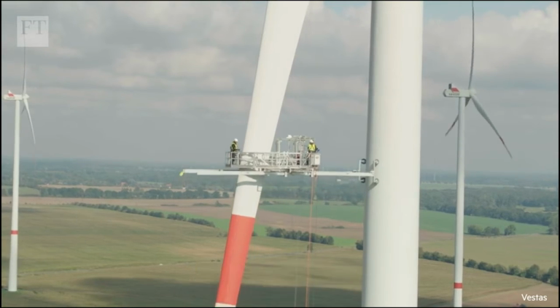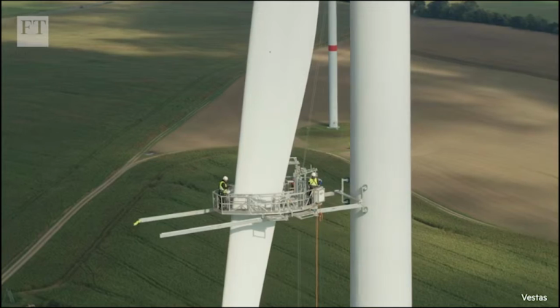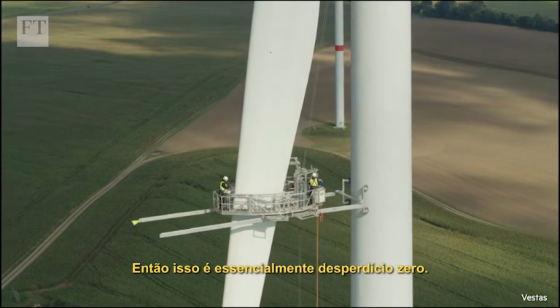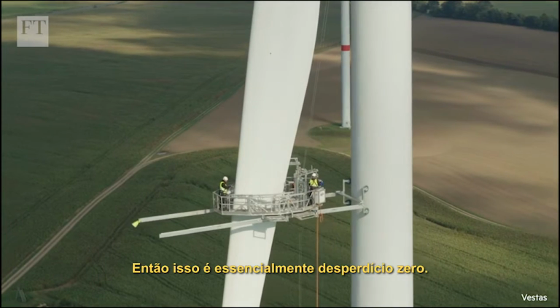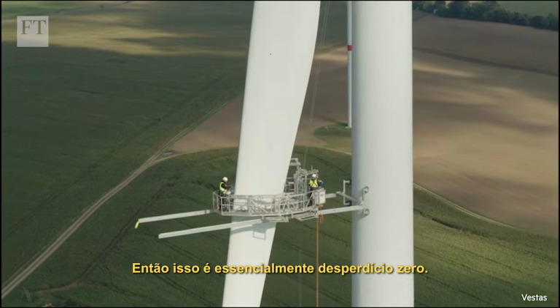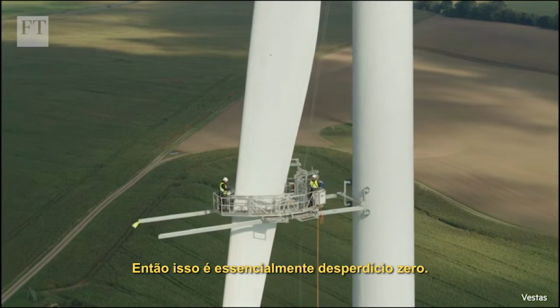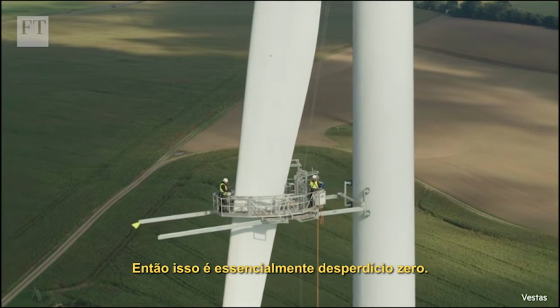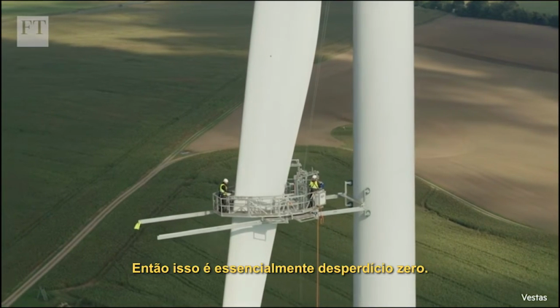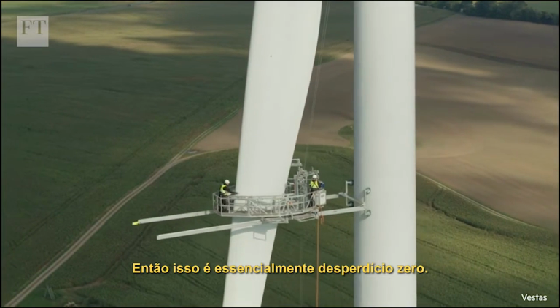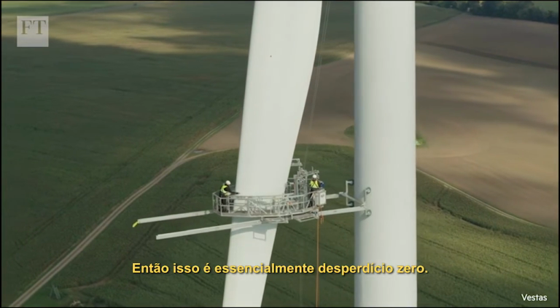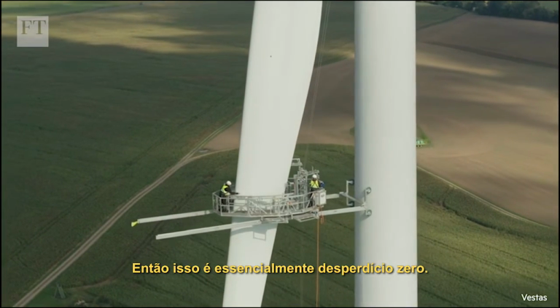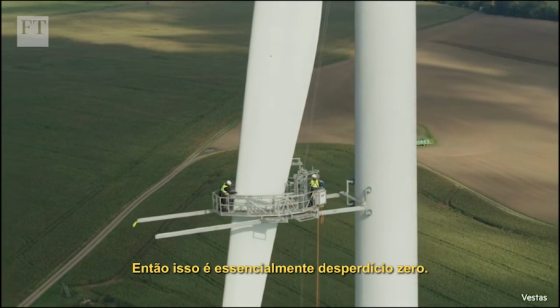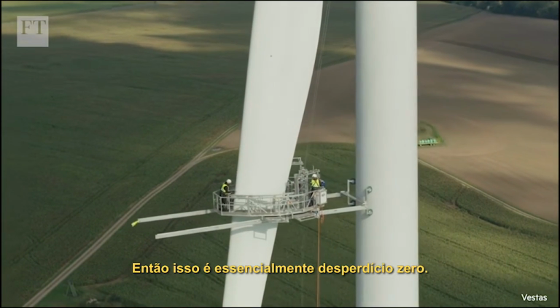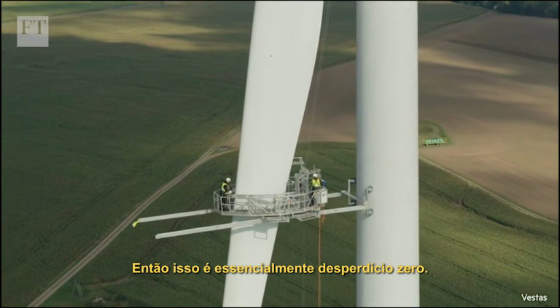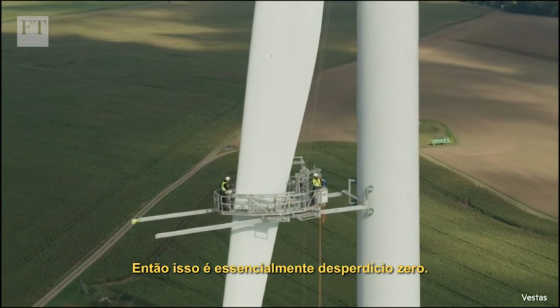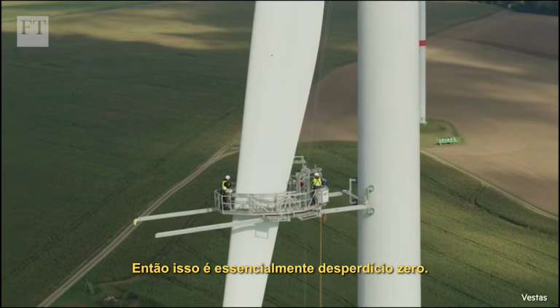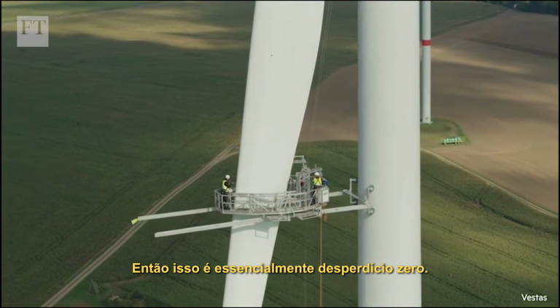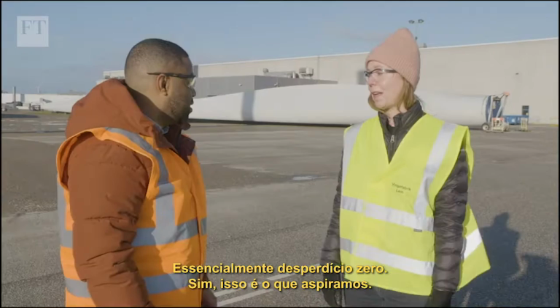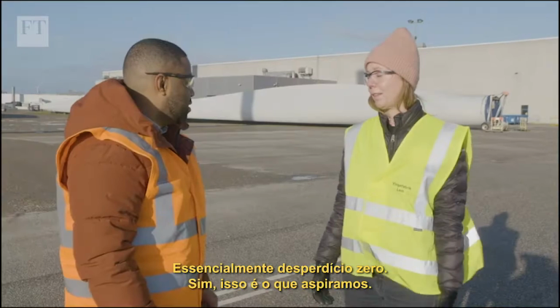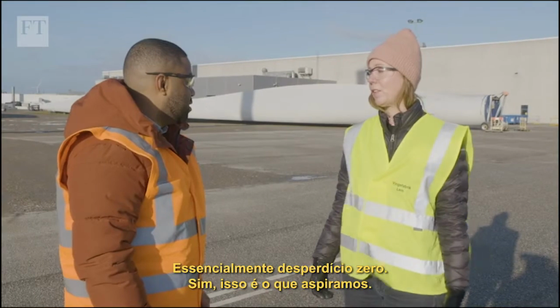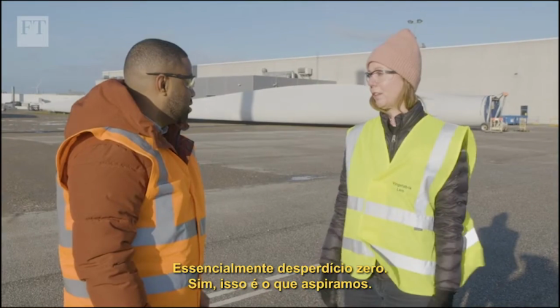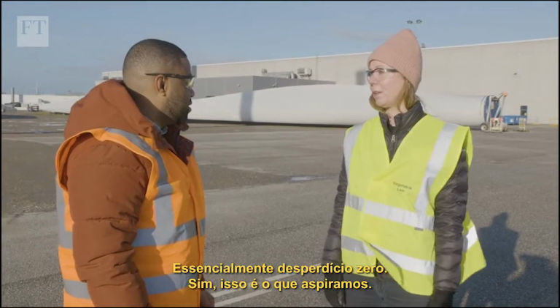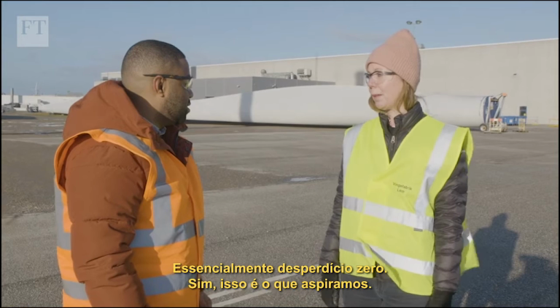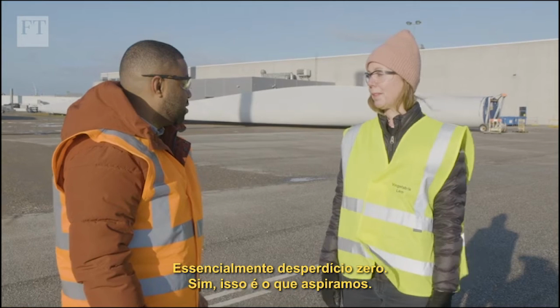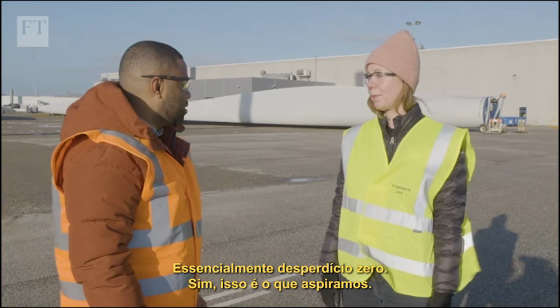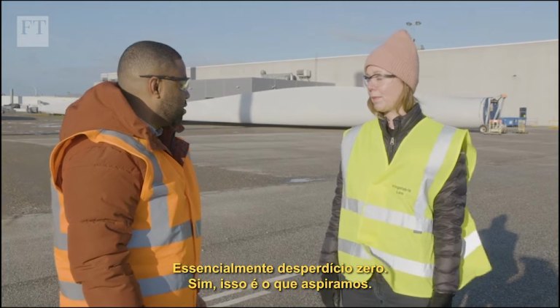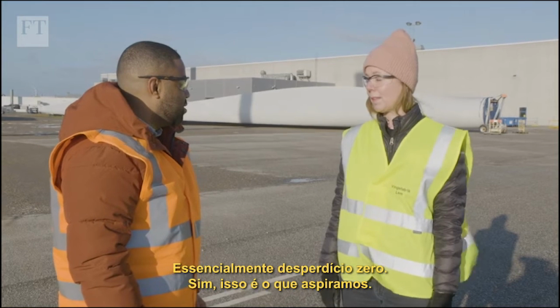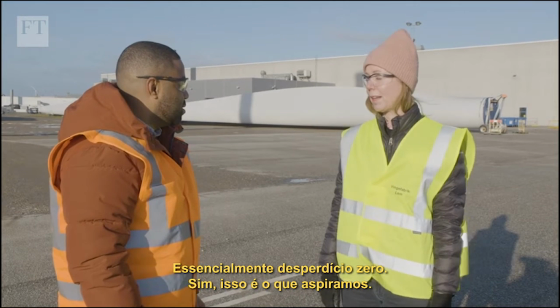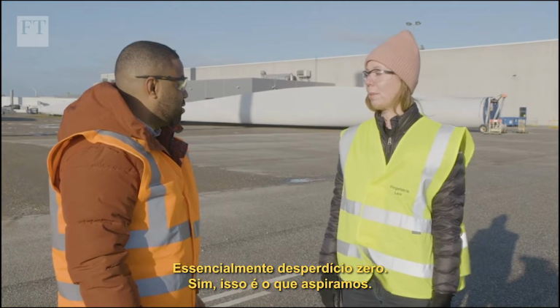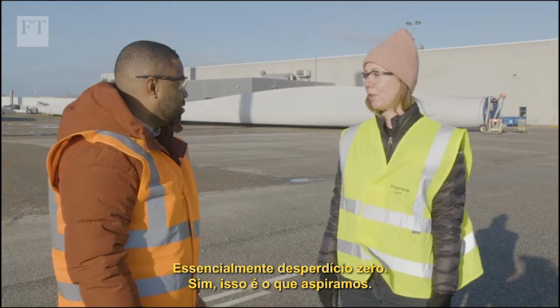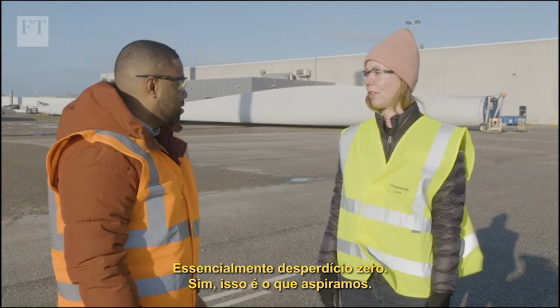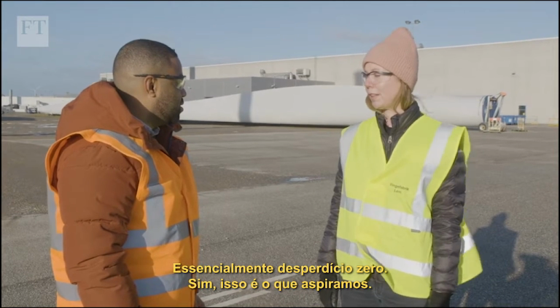So that is essentially zero waste with circularity? That is essentially zero waste — that's the ambition, yes.